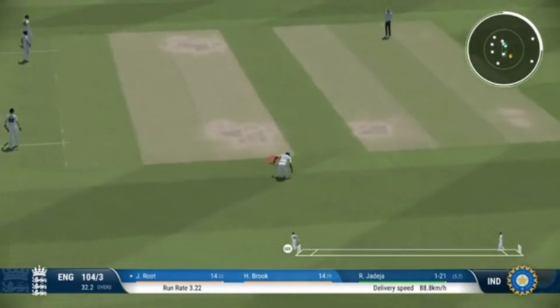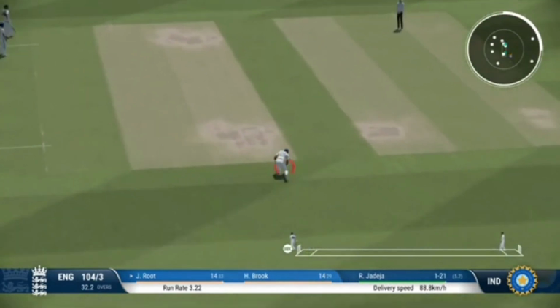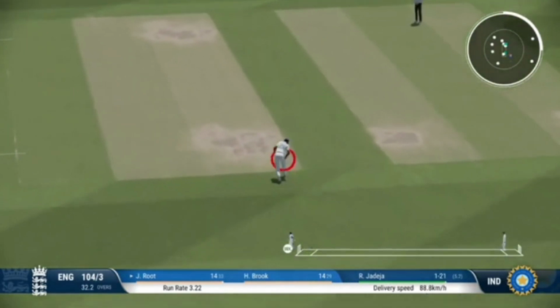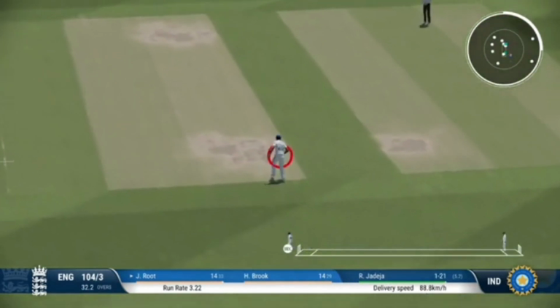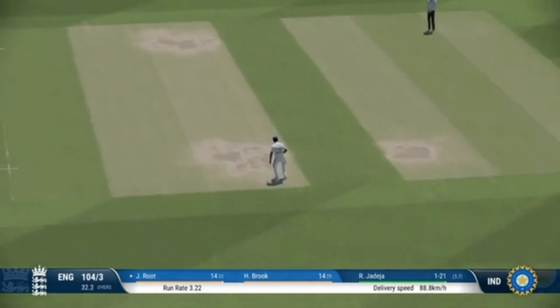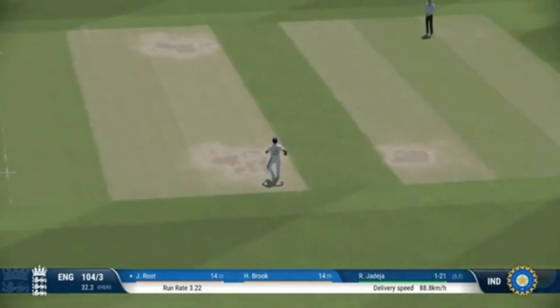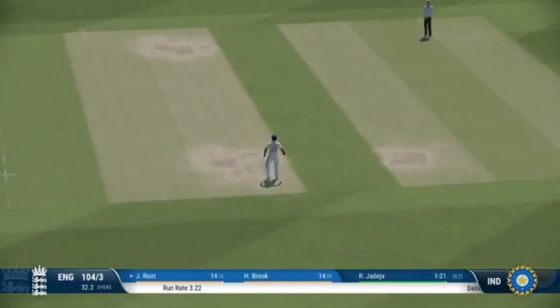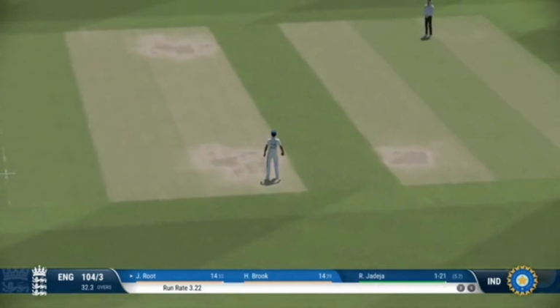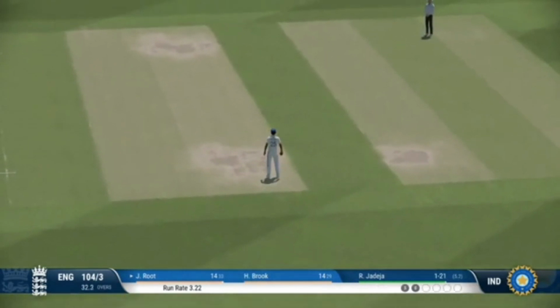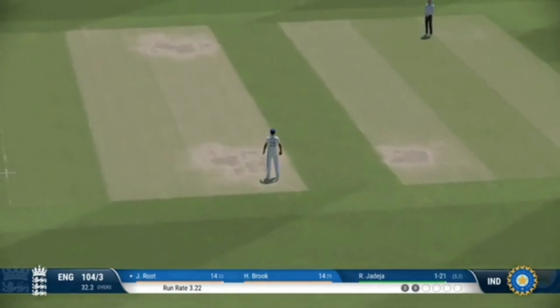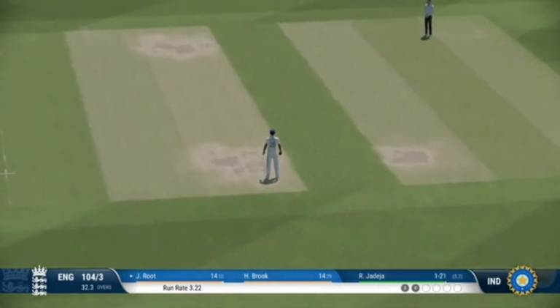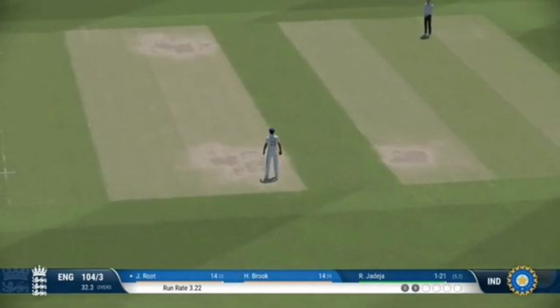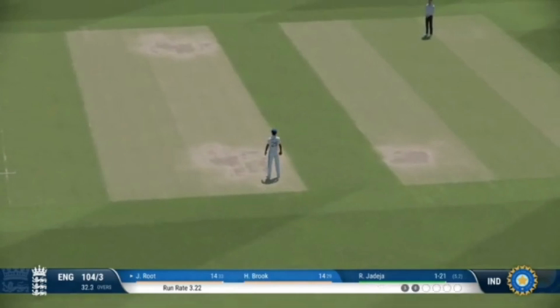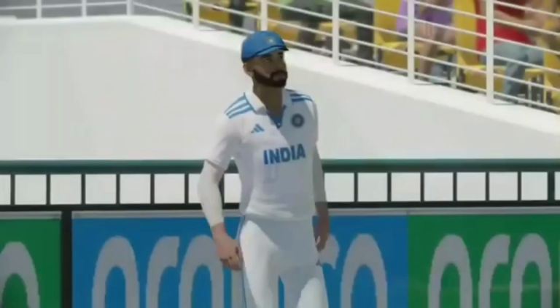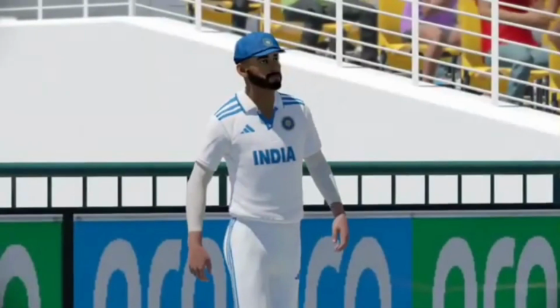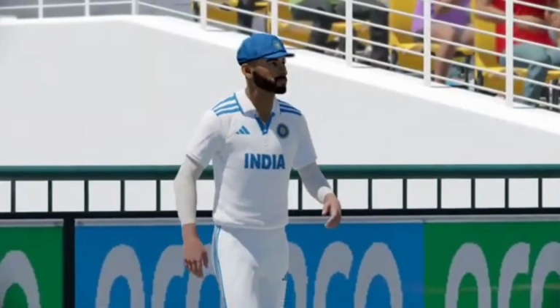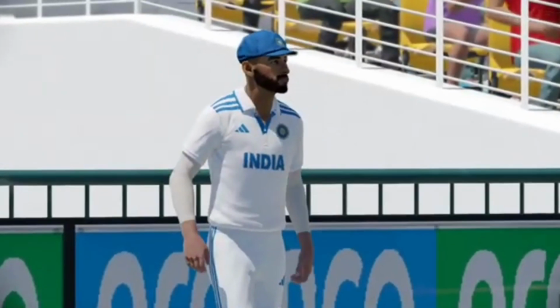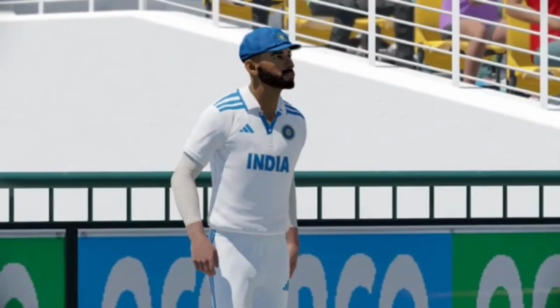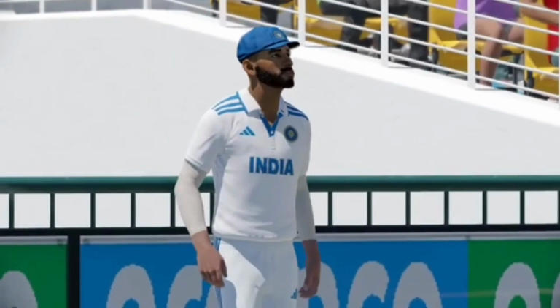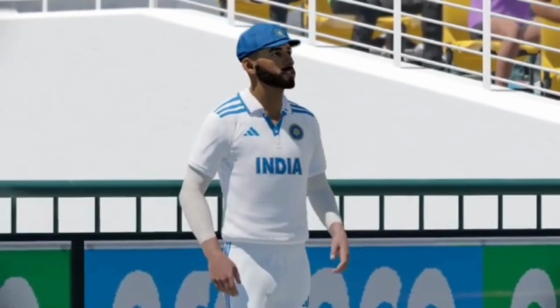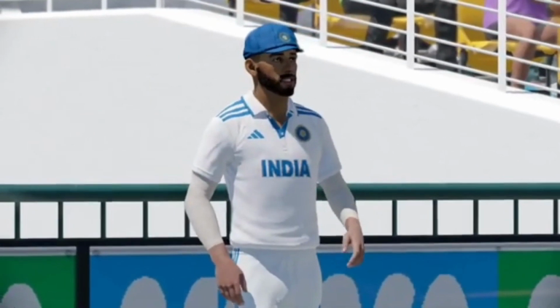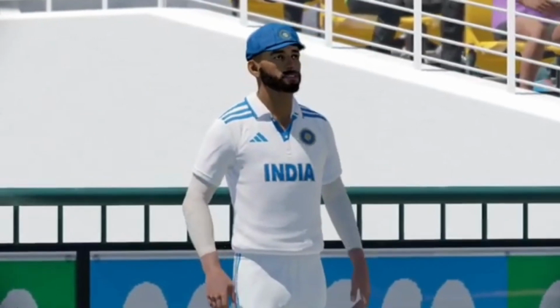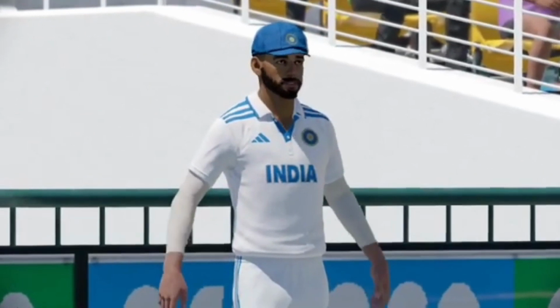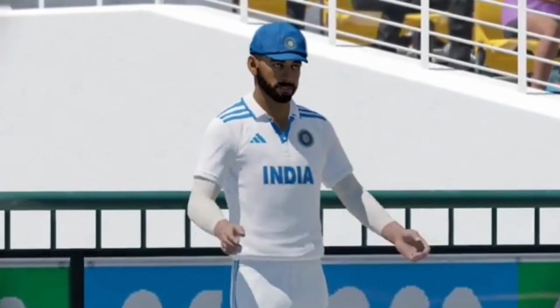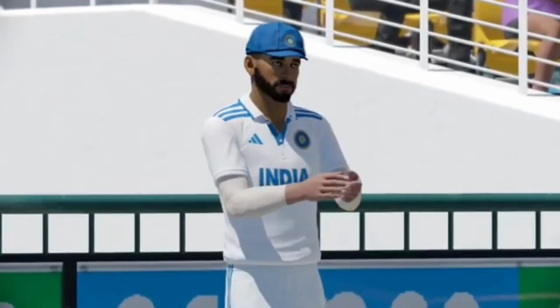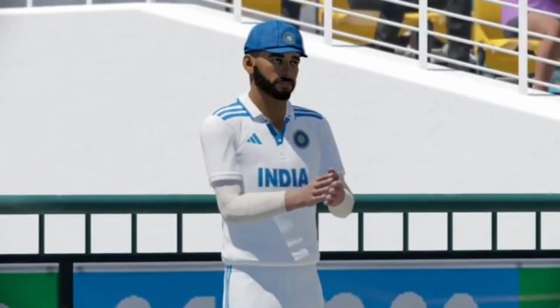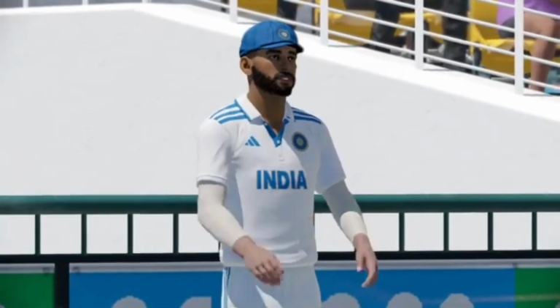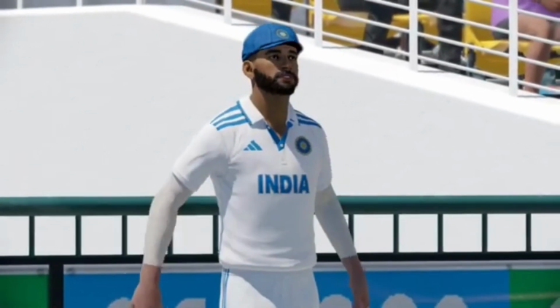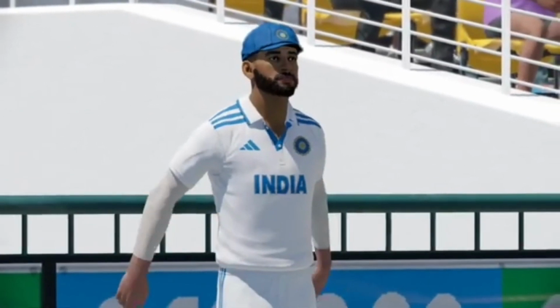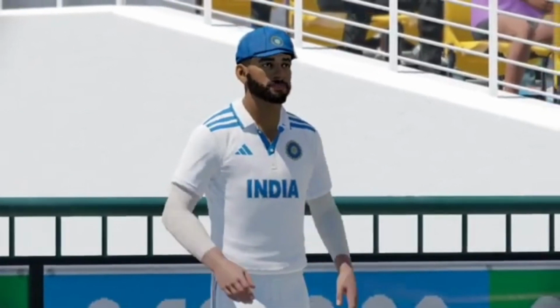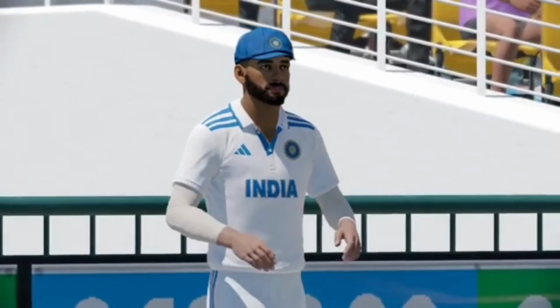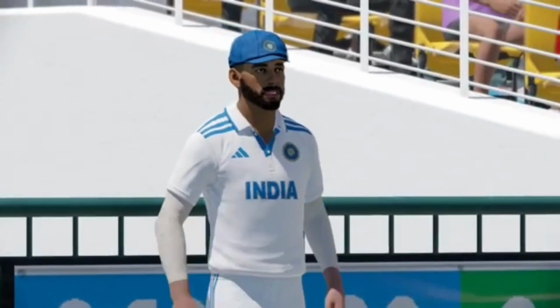Comfortable single if they take it — they decided against the run. I'm not sure why, if I'm being honest; they would have made it comfortably.